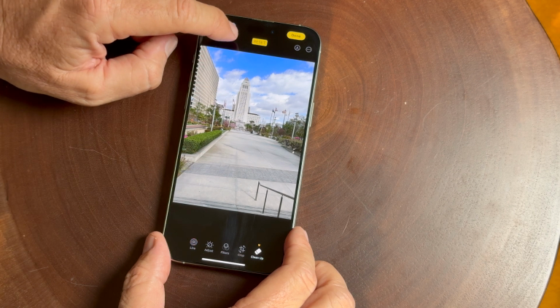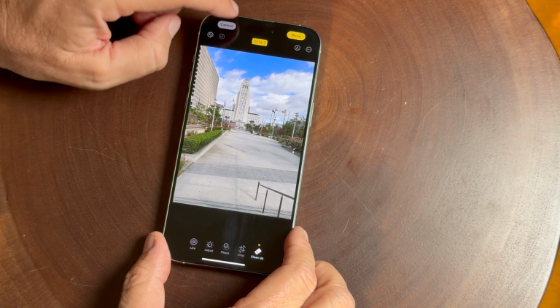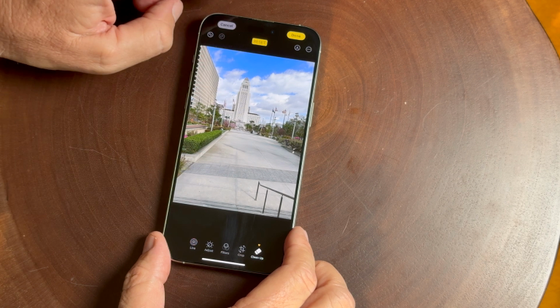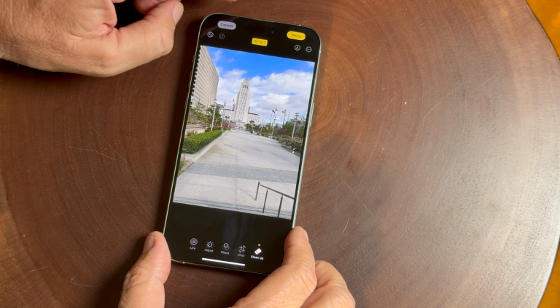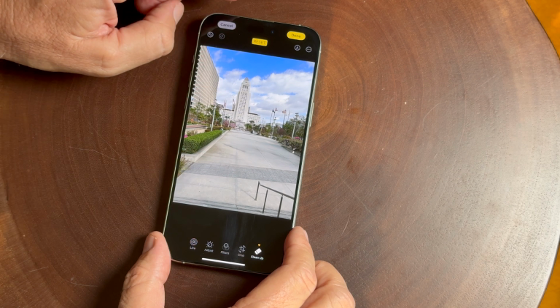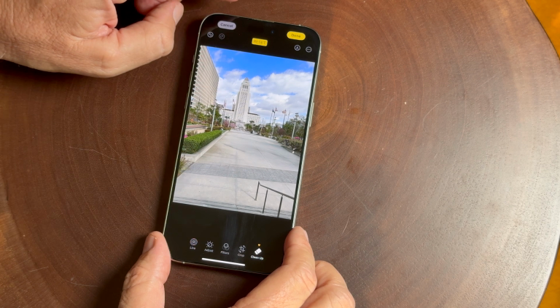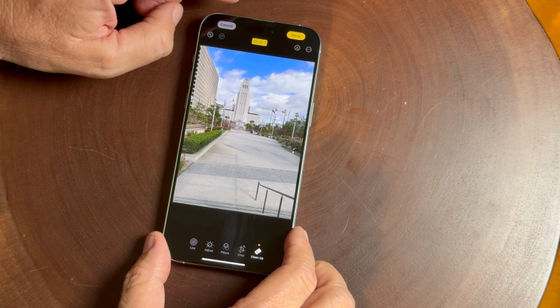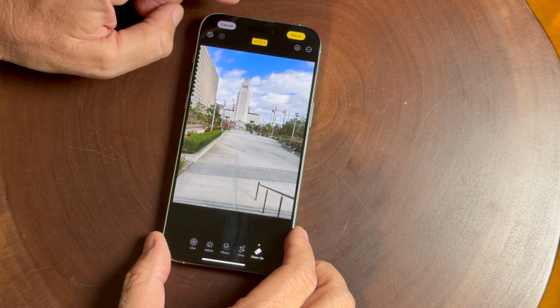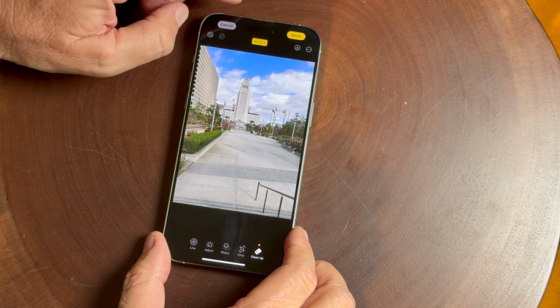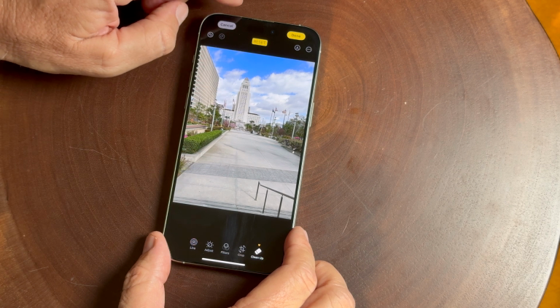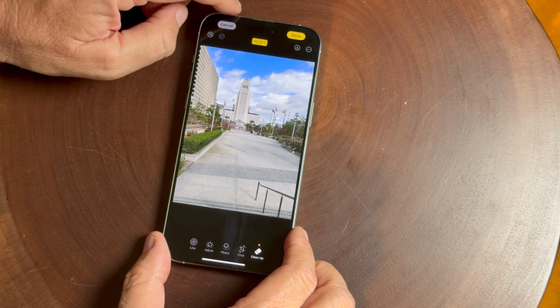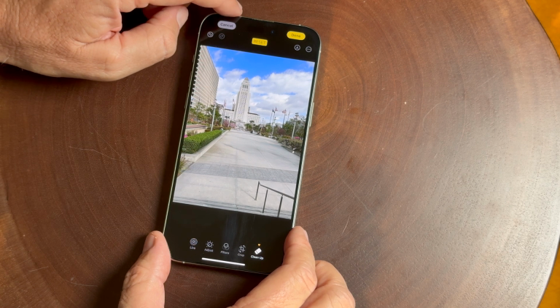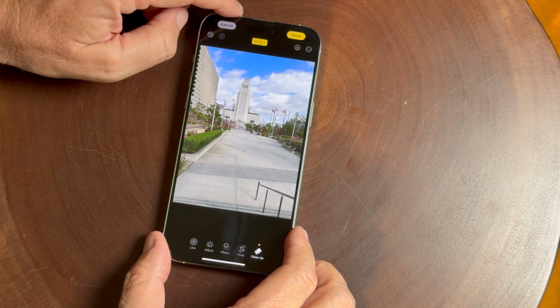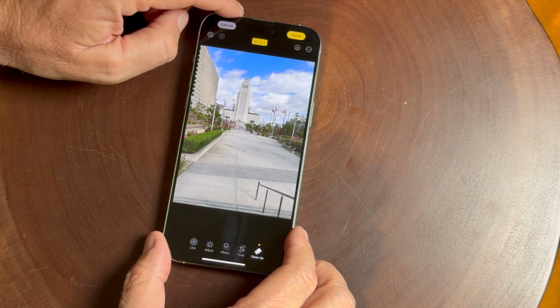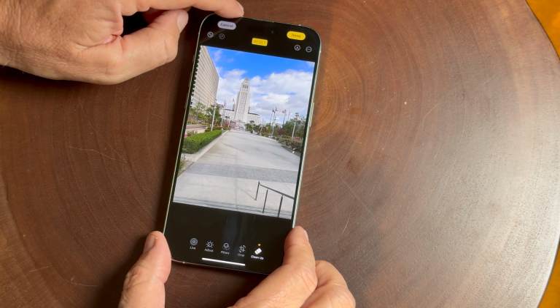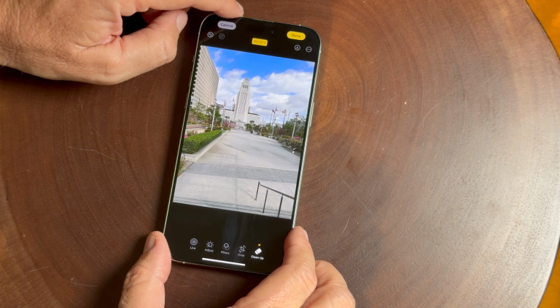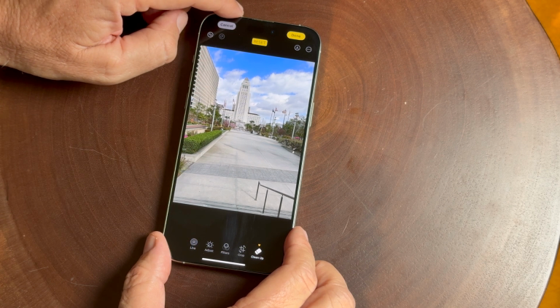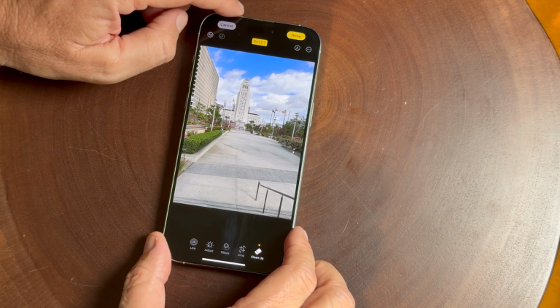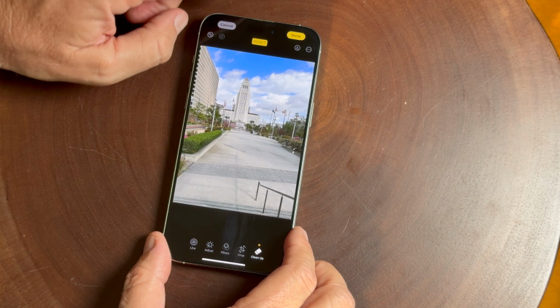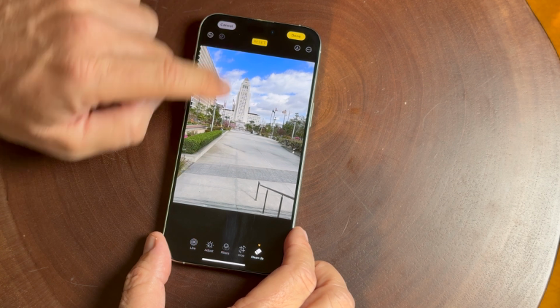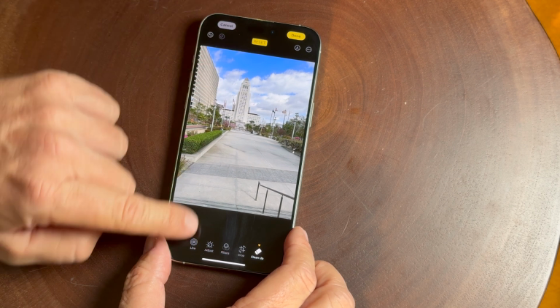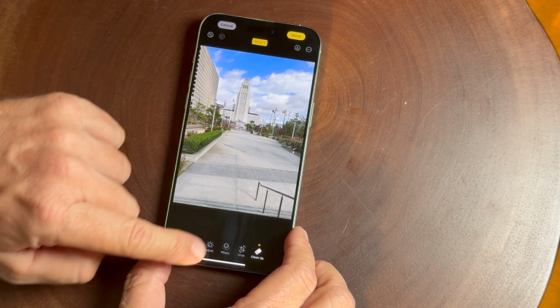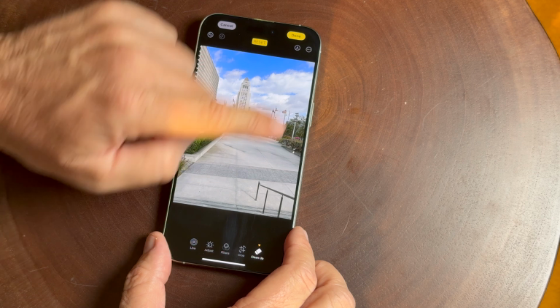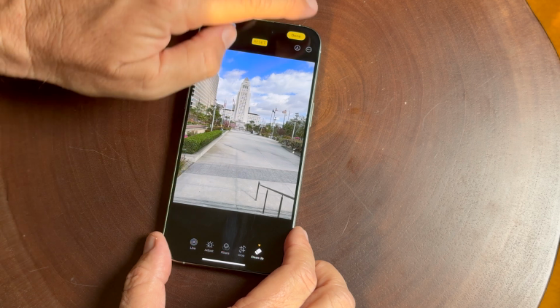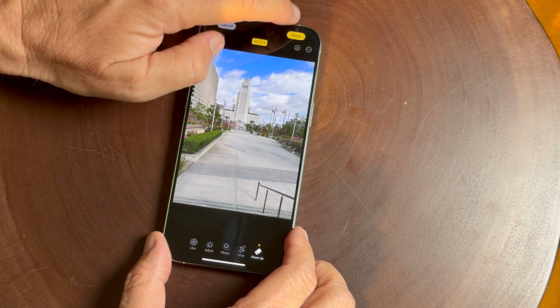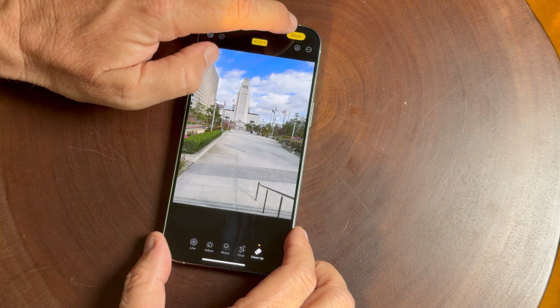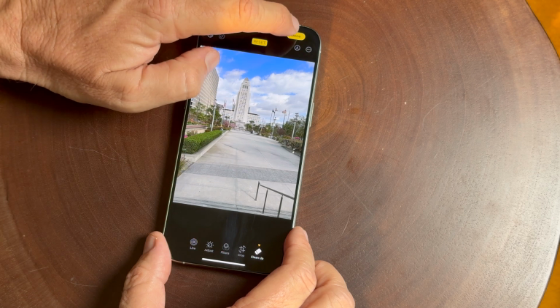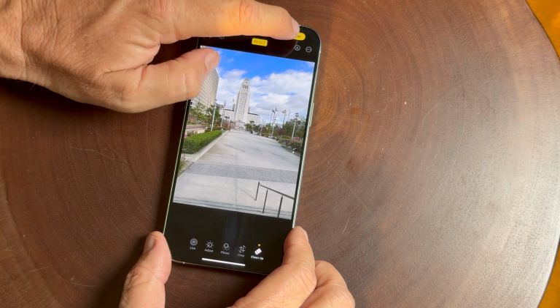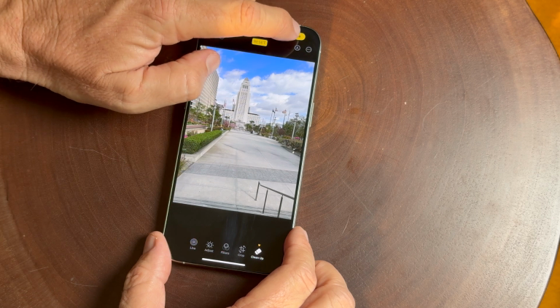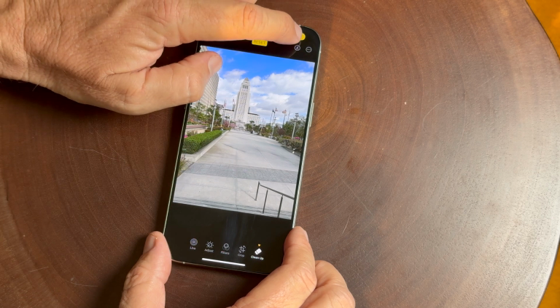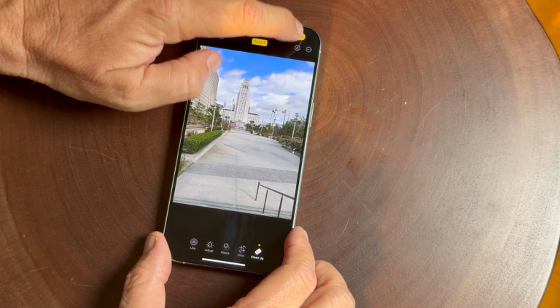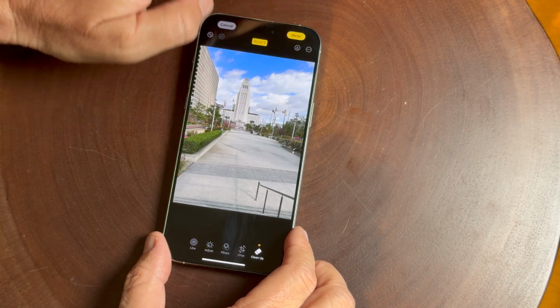And that is a quick look at the cleanup tool. I hope you enjoy this video.